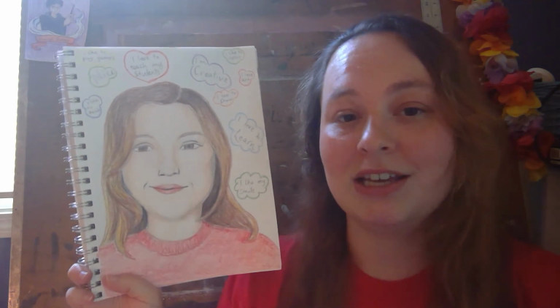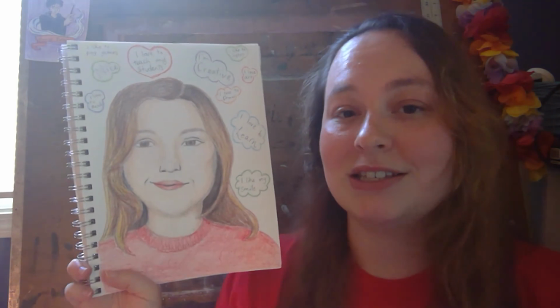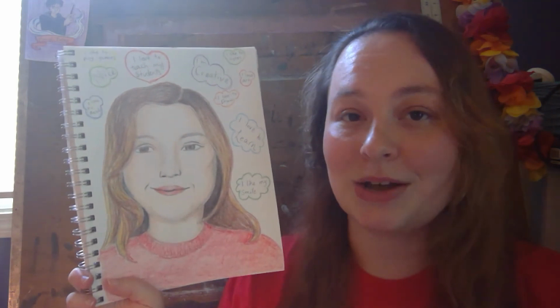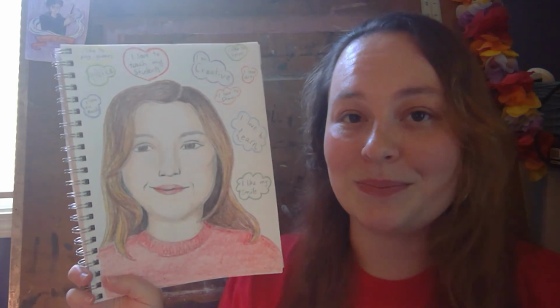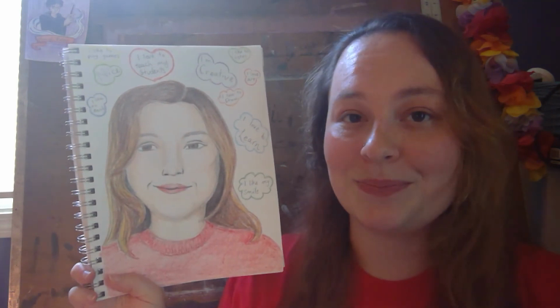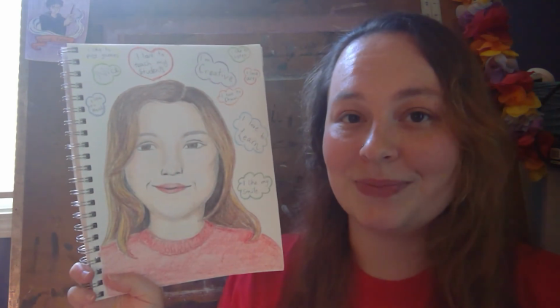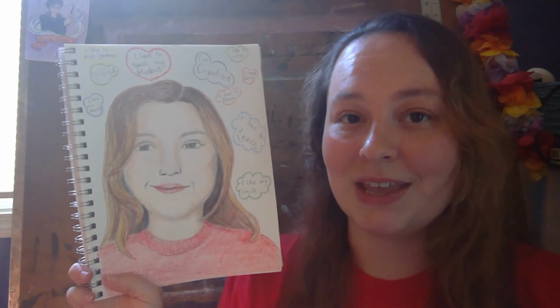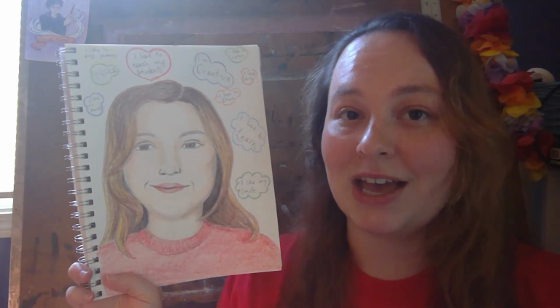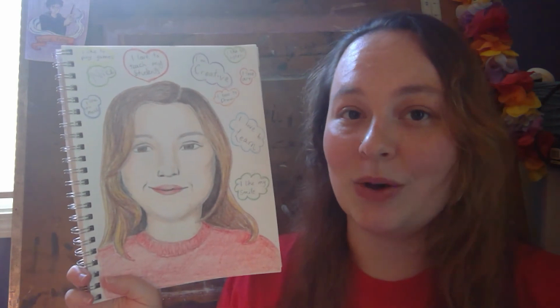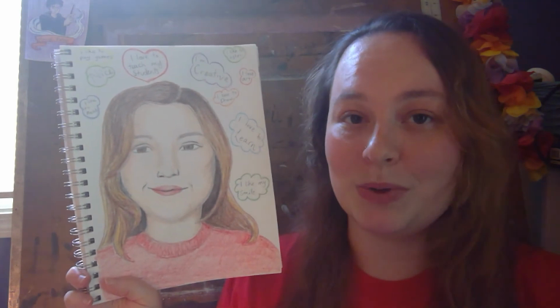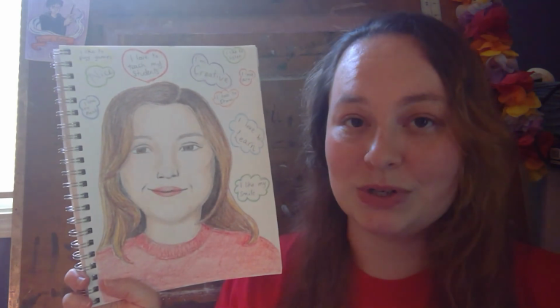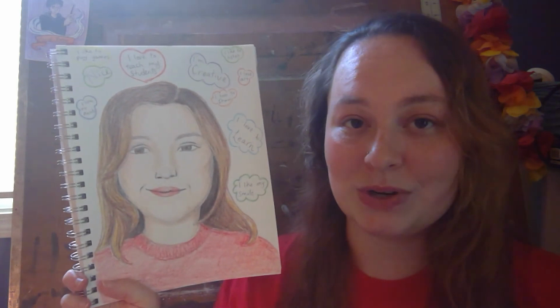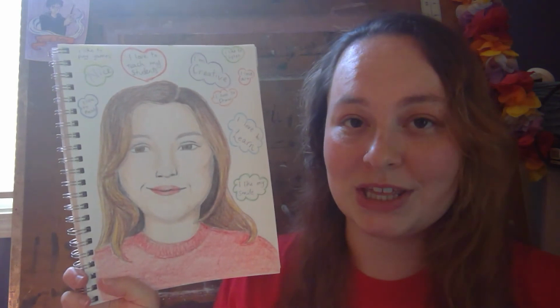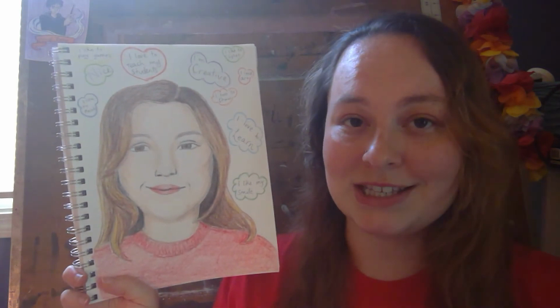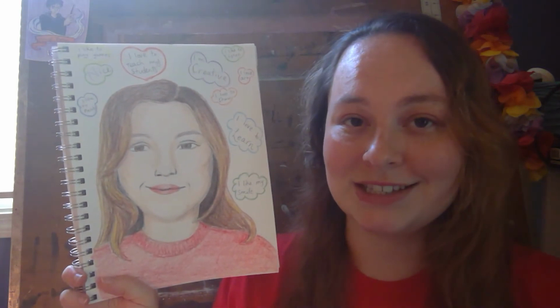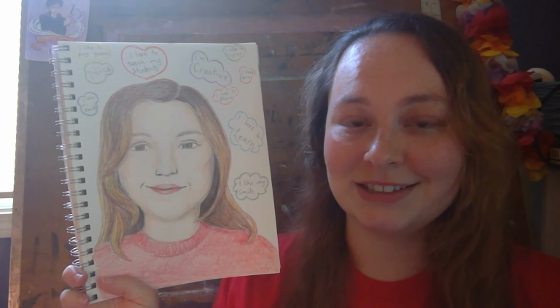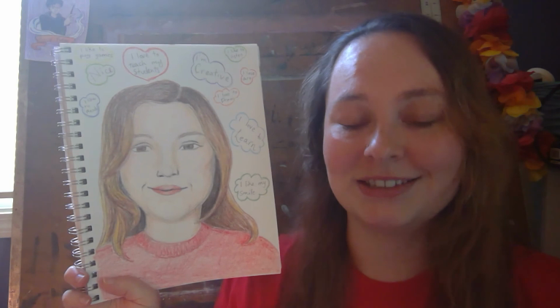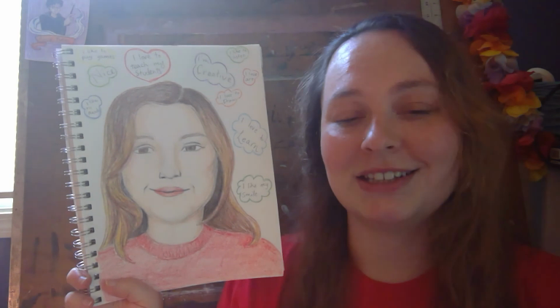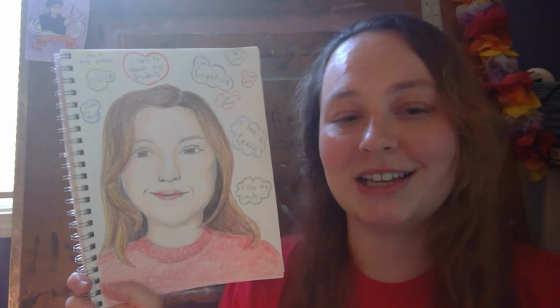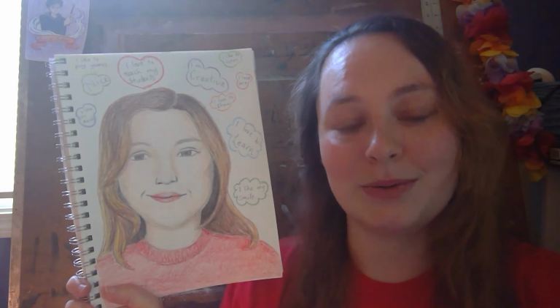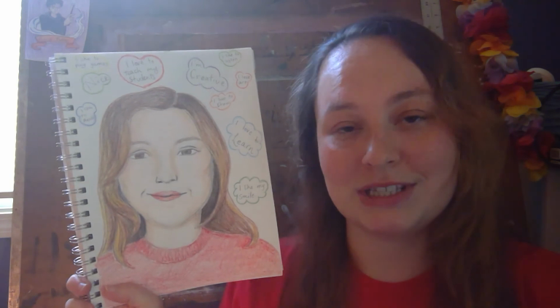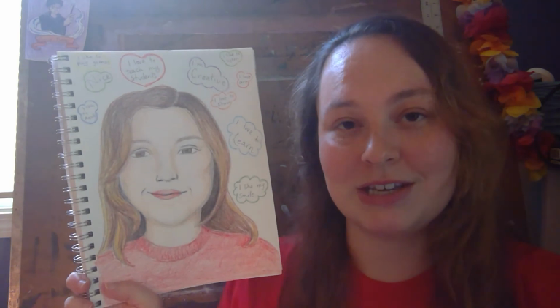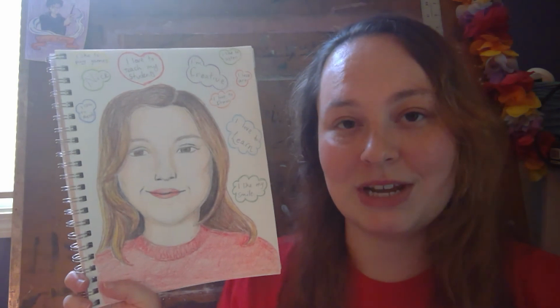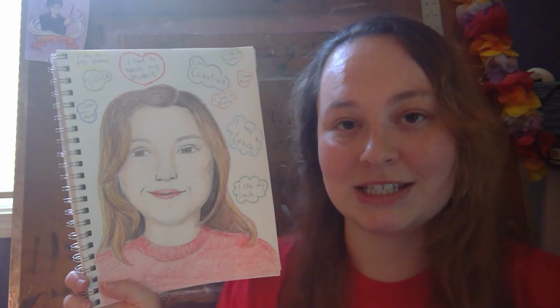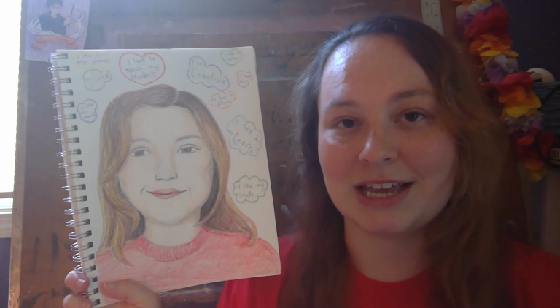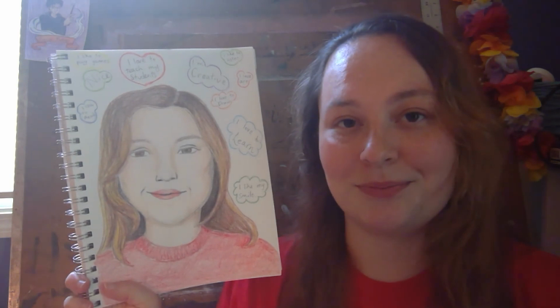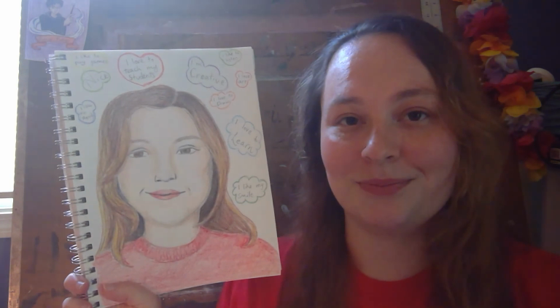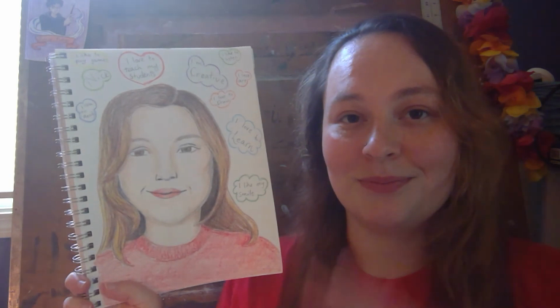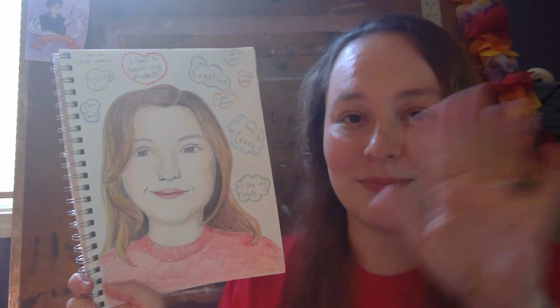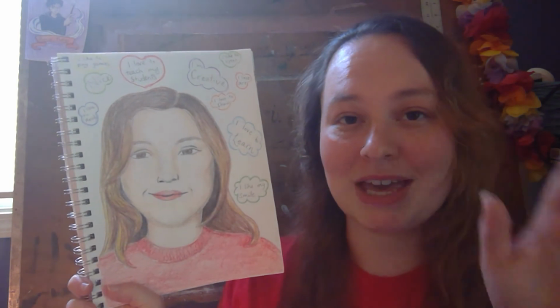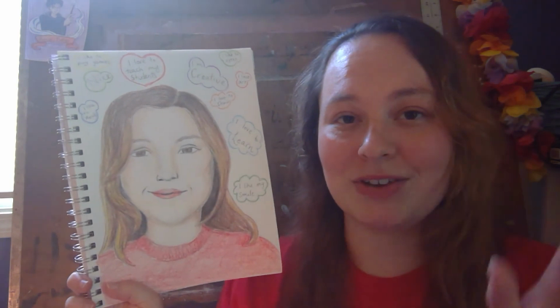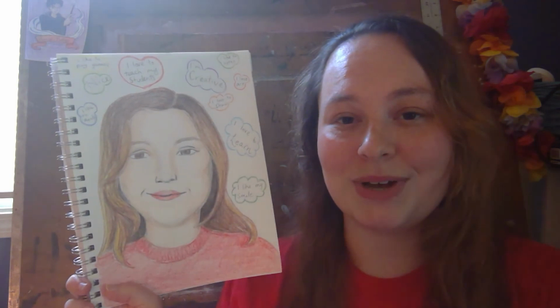So I hope you enjoy this and I will see you next time. Bye everyone!